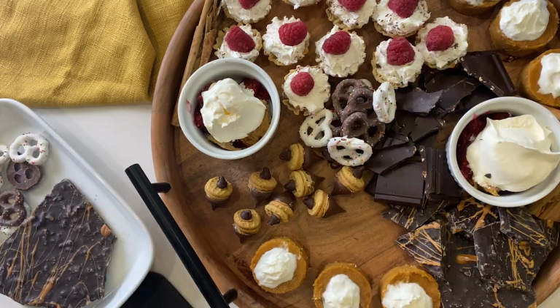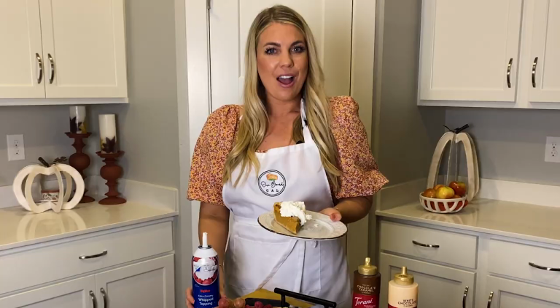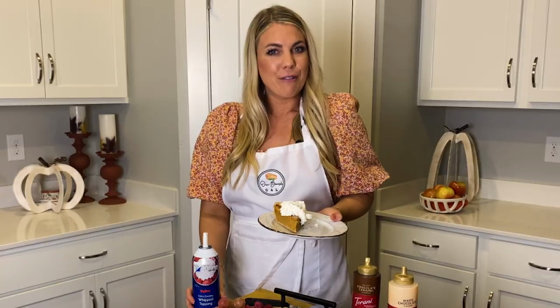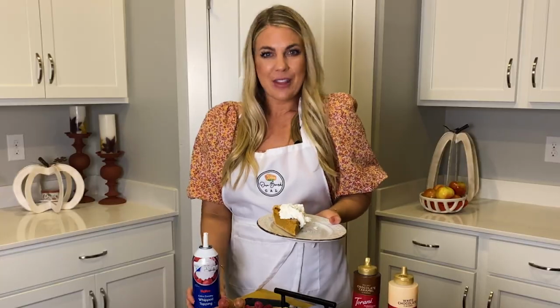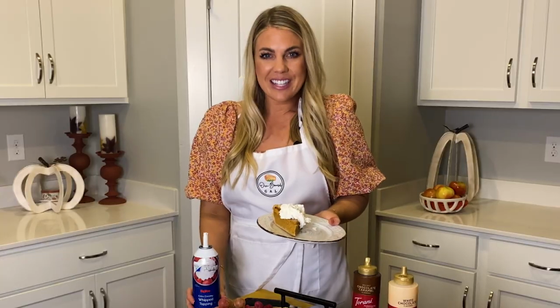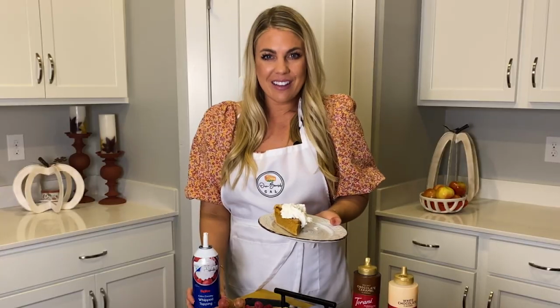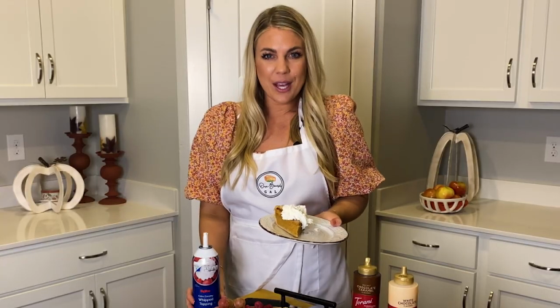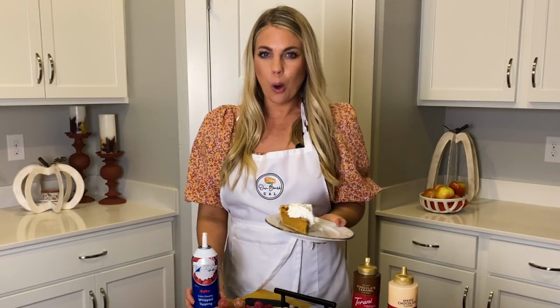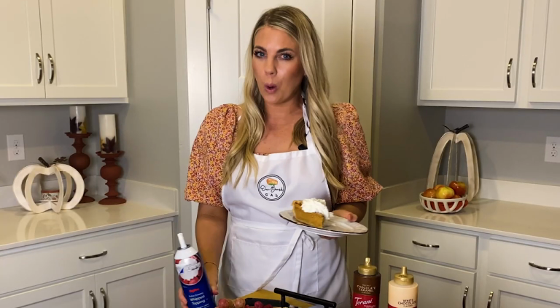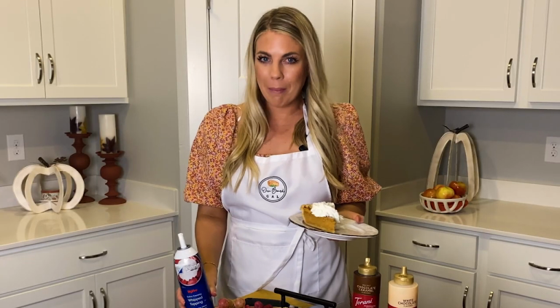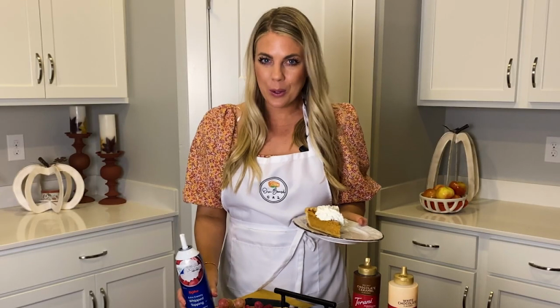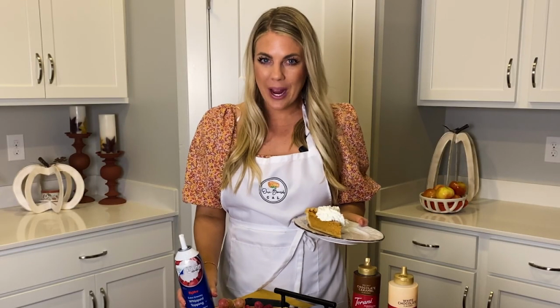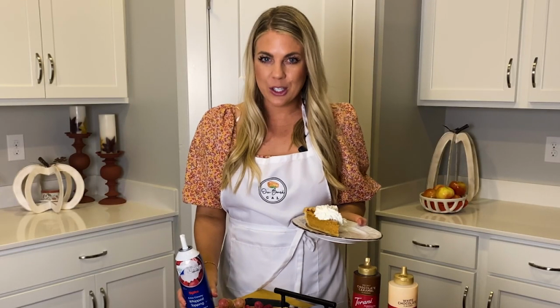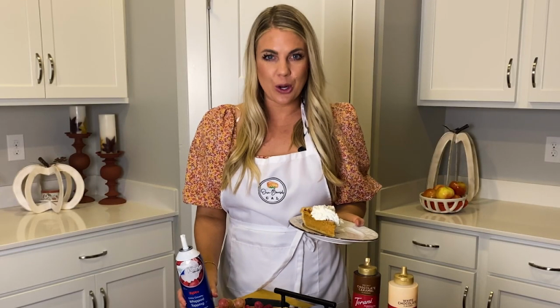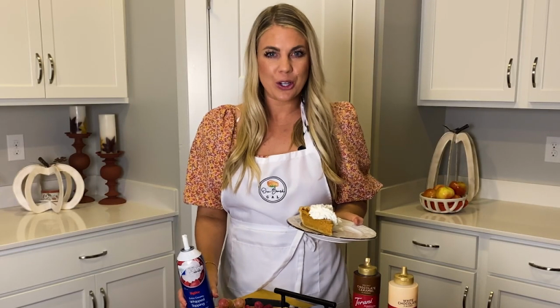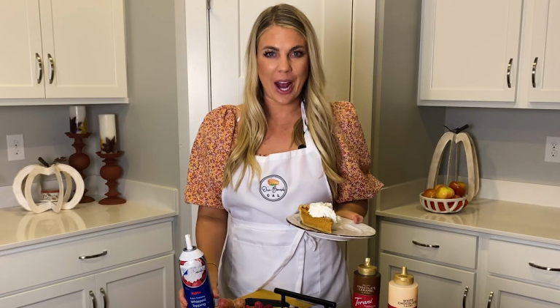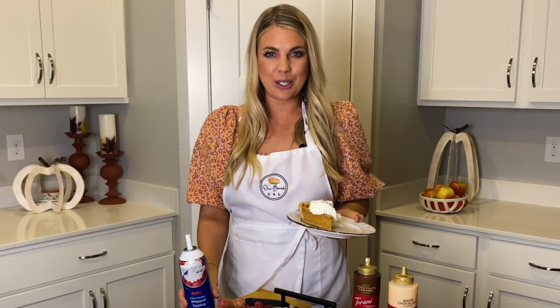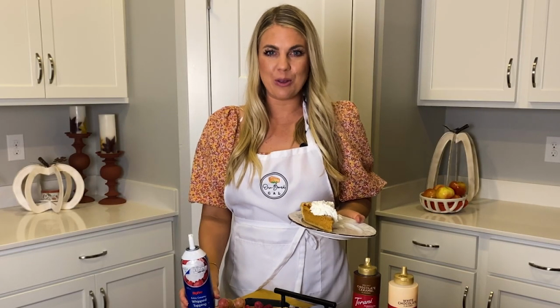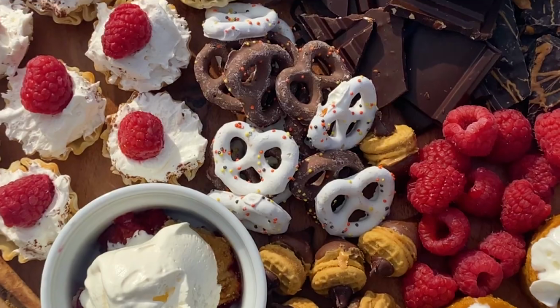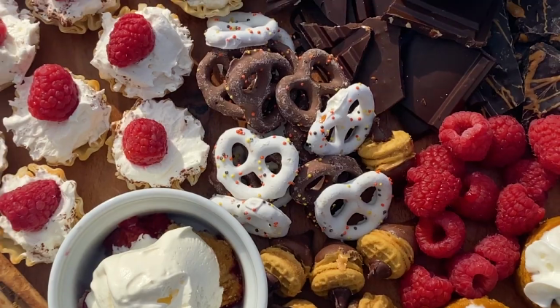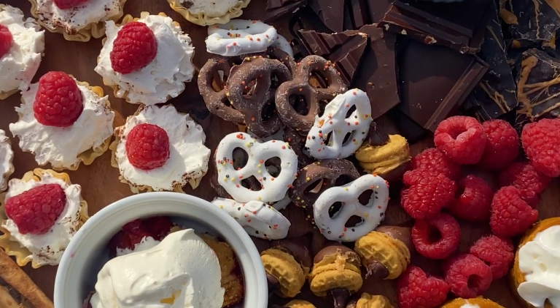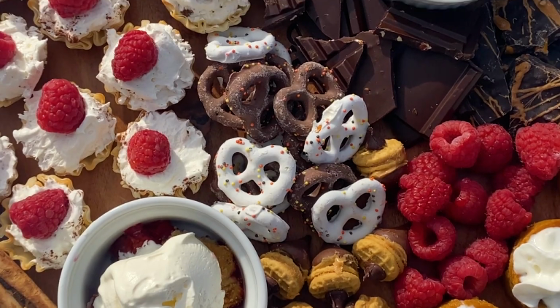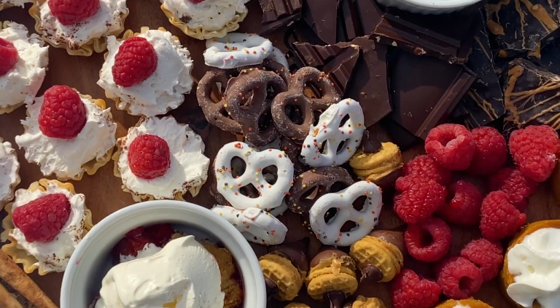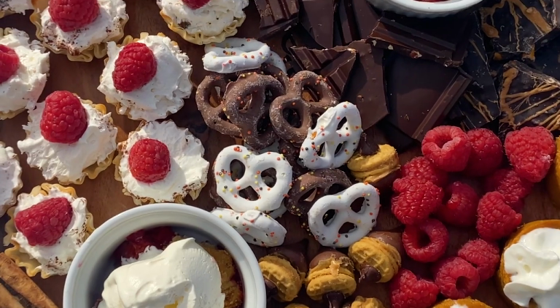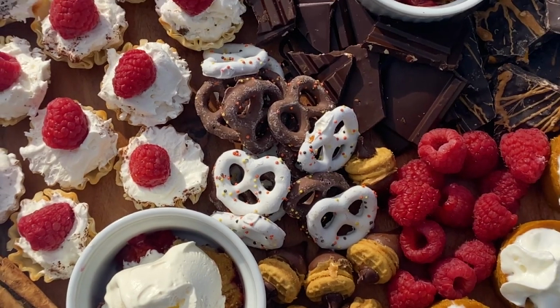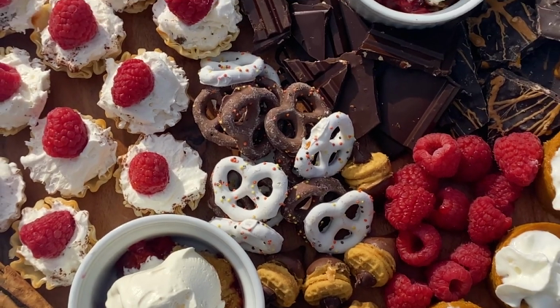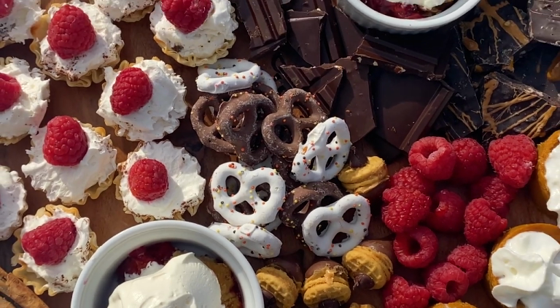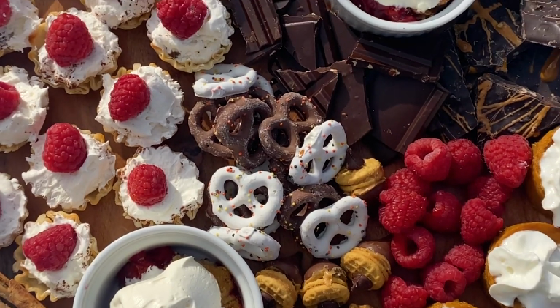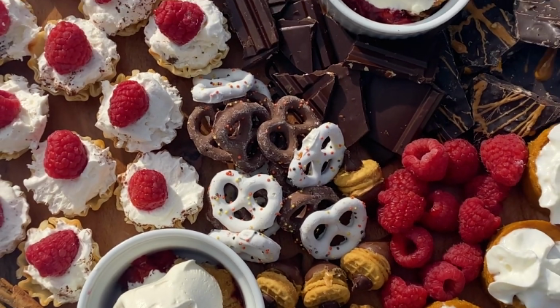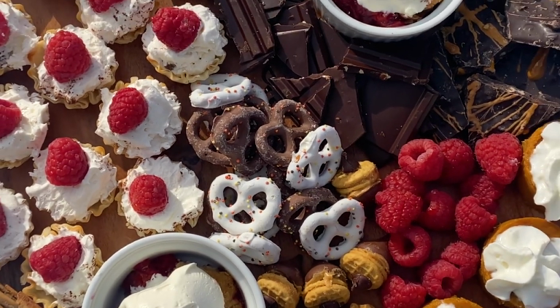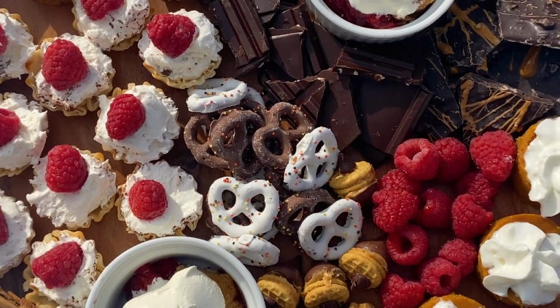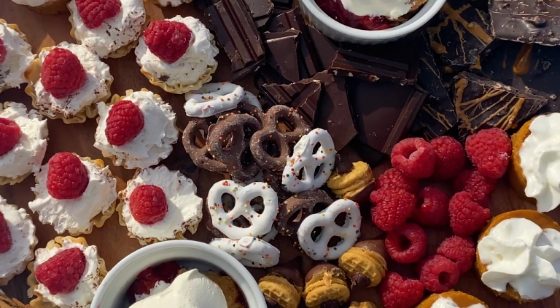For Thanksgiving, what better way to show your gratitude than making this ultimate pie board? Enjoy!